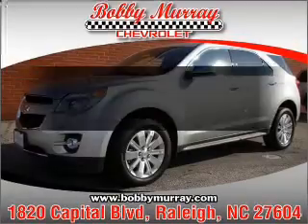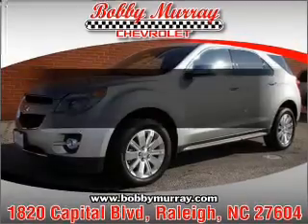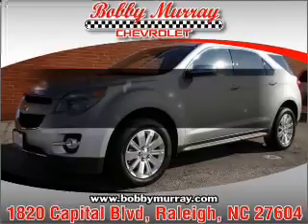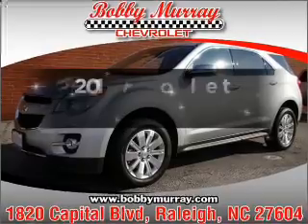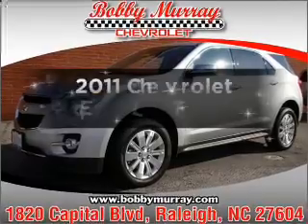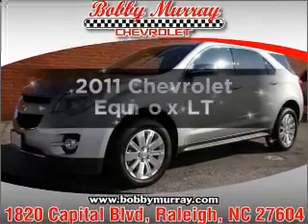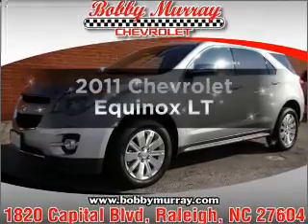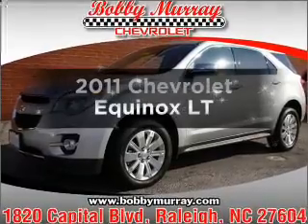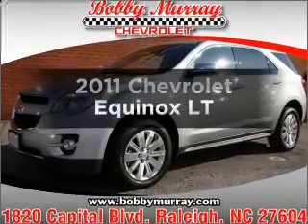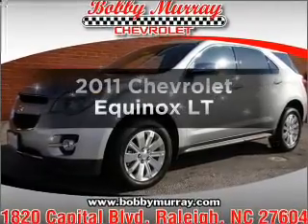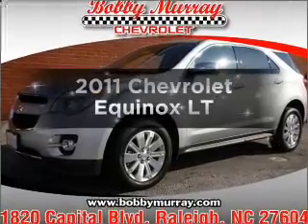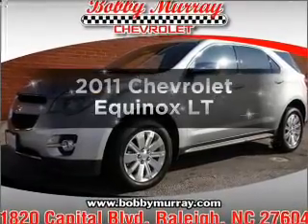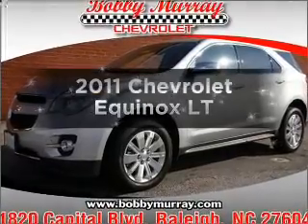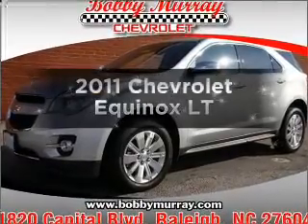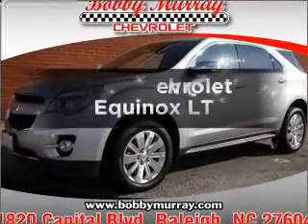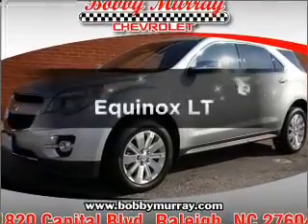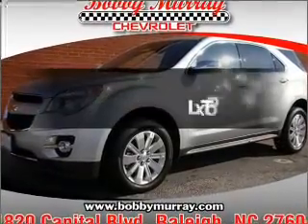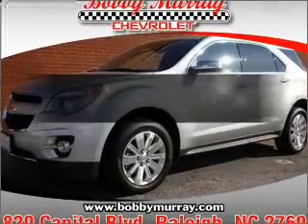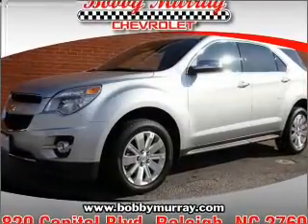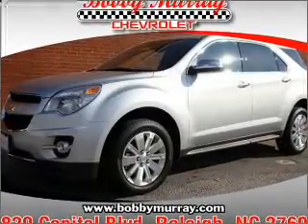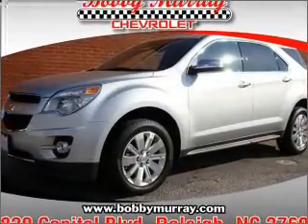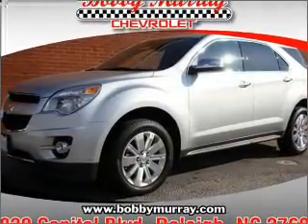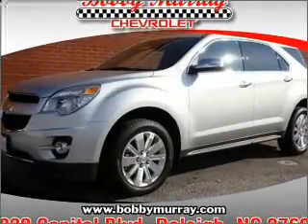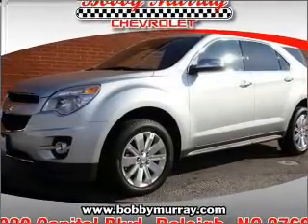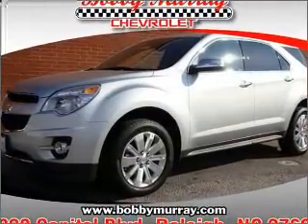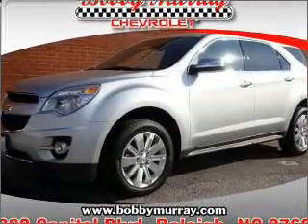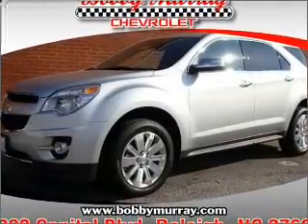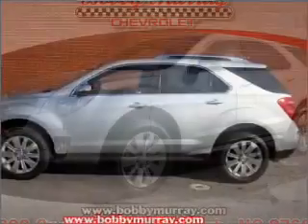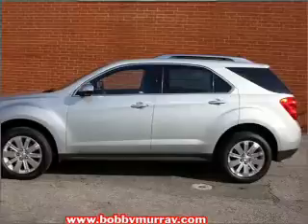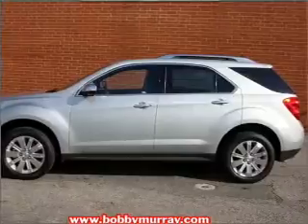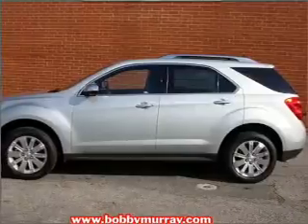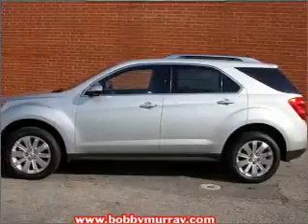Presenting the 2011 Chevrolet Equinox. If you're looking for an automobile with great attributes, look no further.